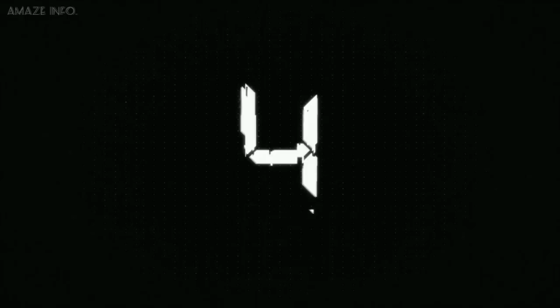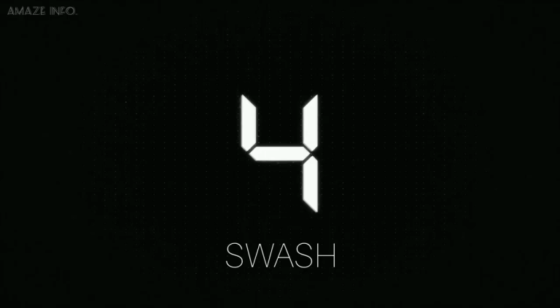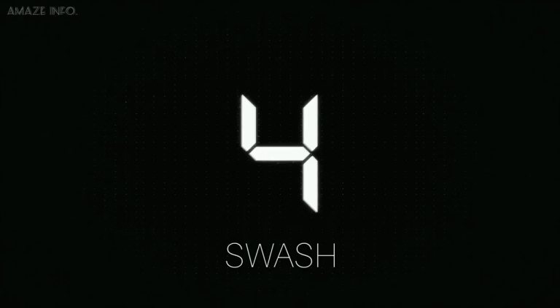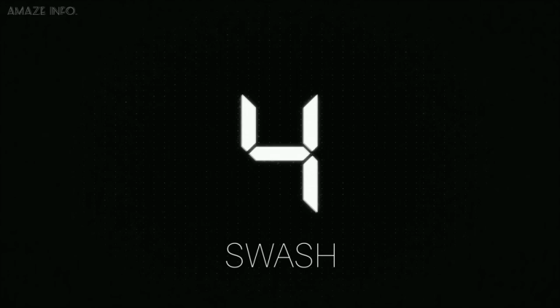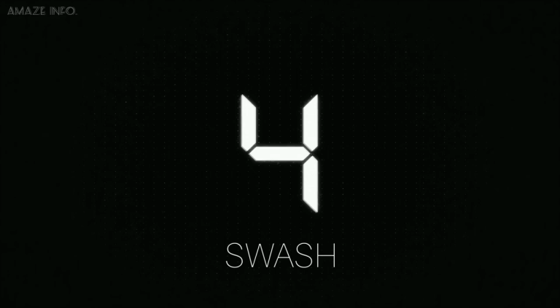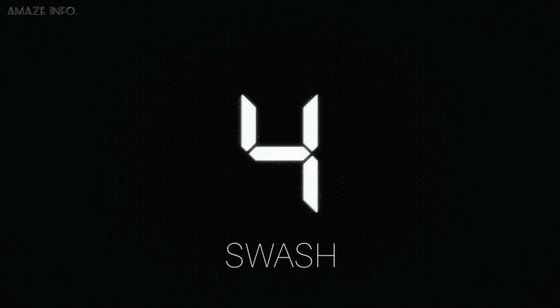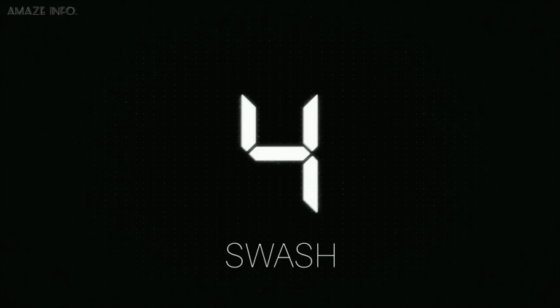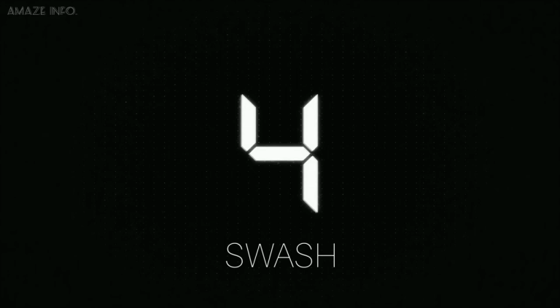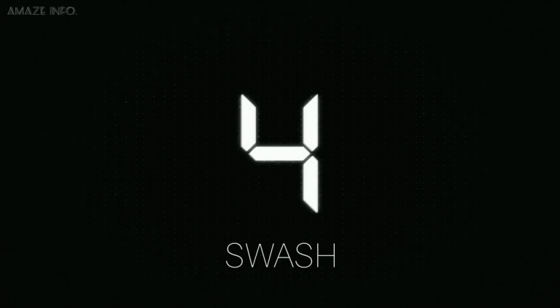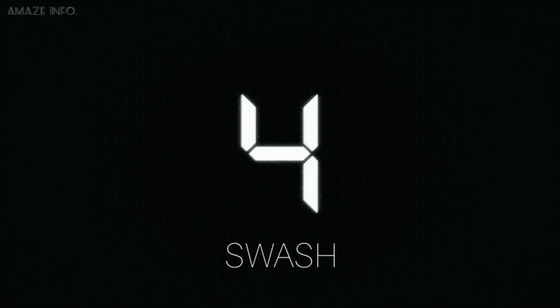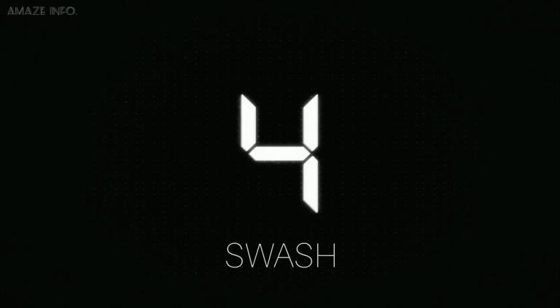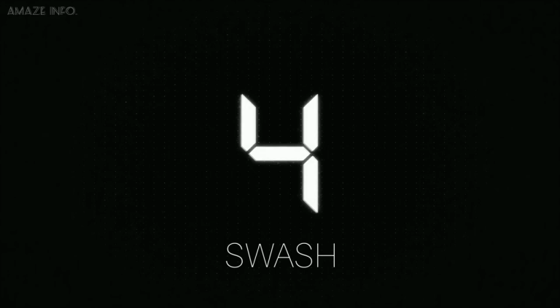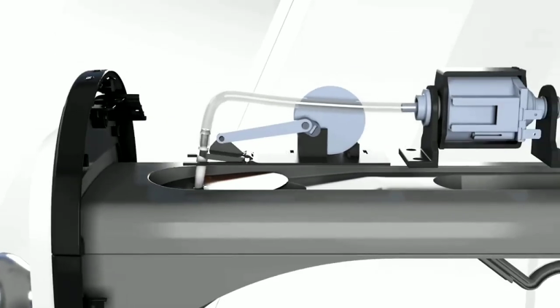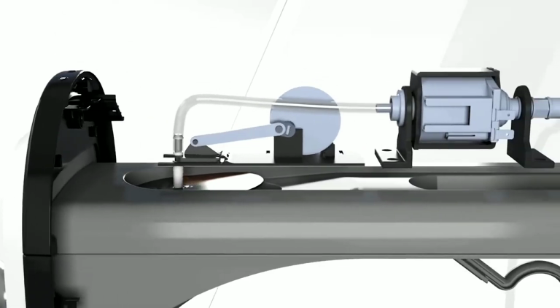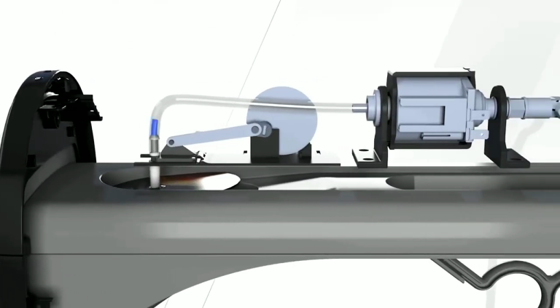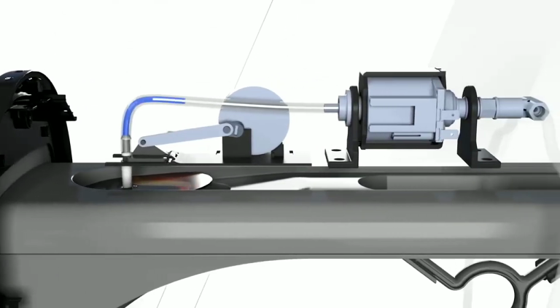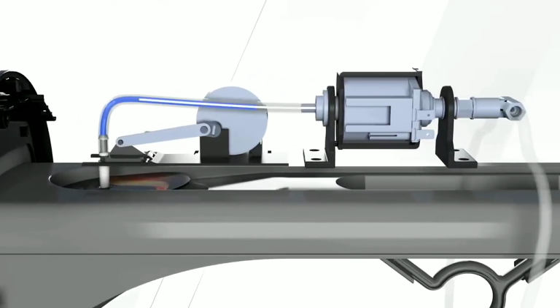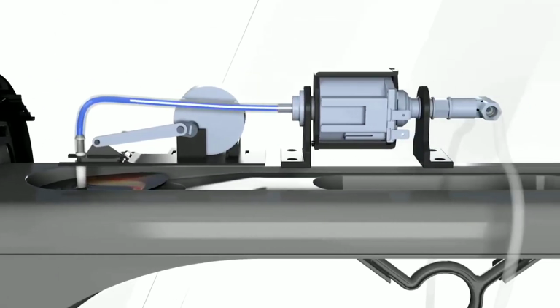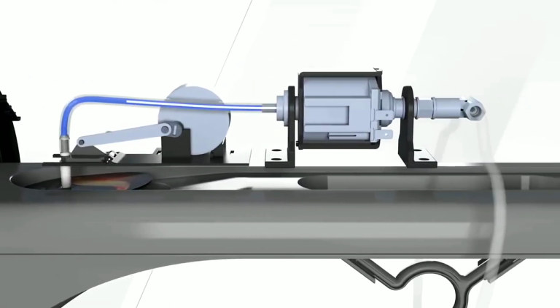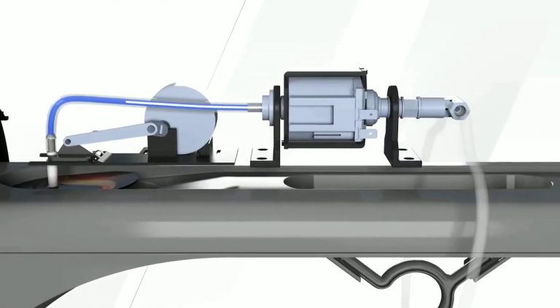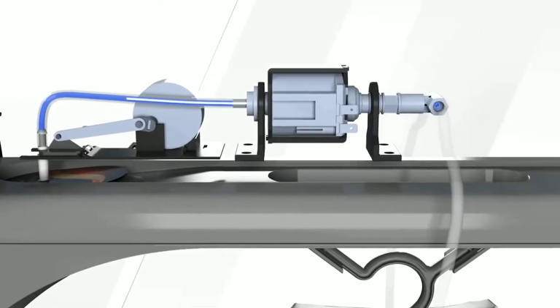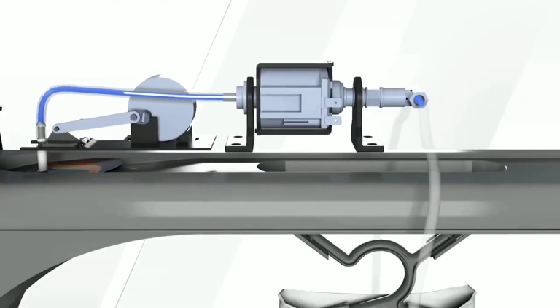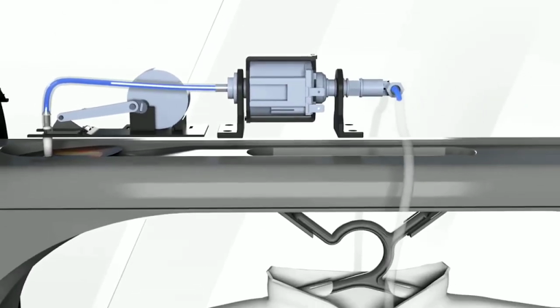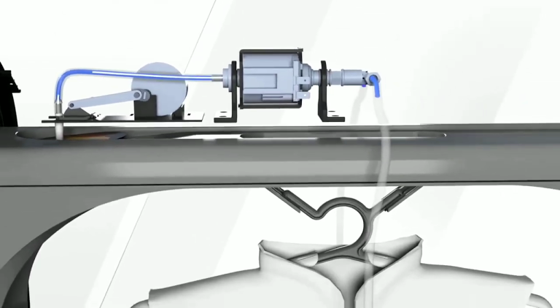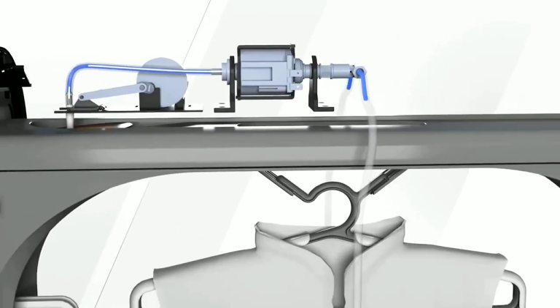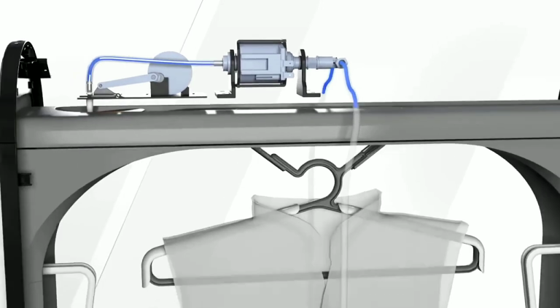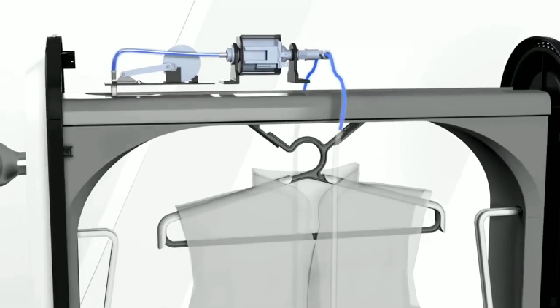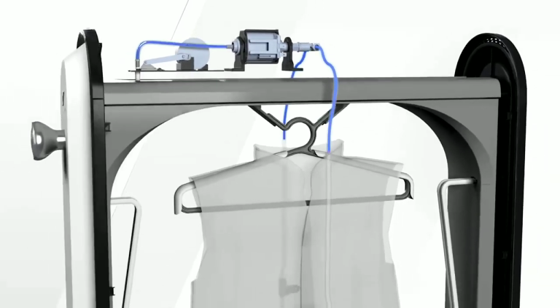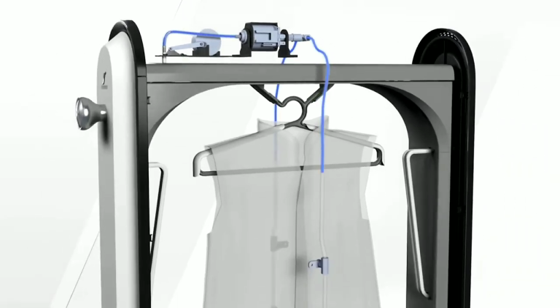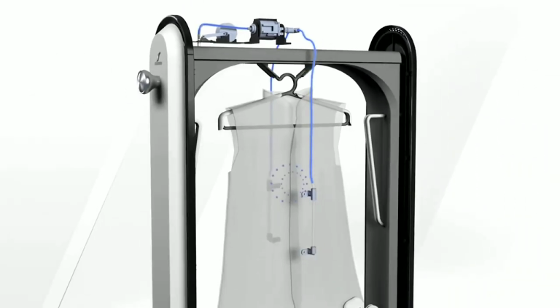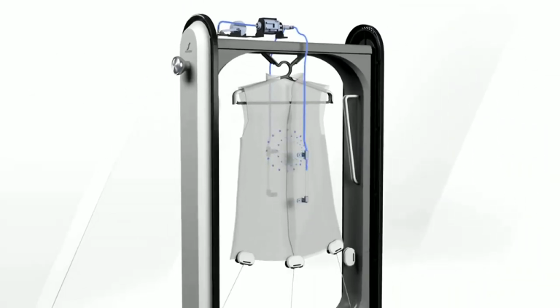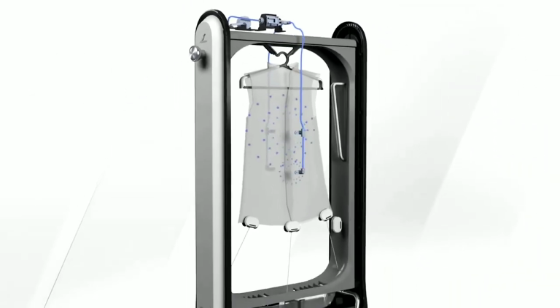Number 4: Swaz. This gadget is a money saver because it will reduce your dry cleaning bills by half.